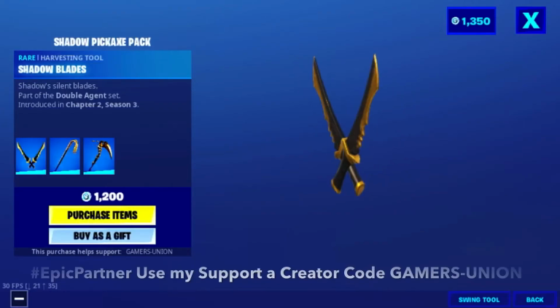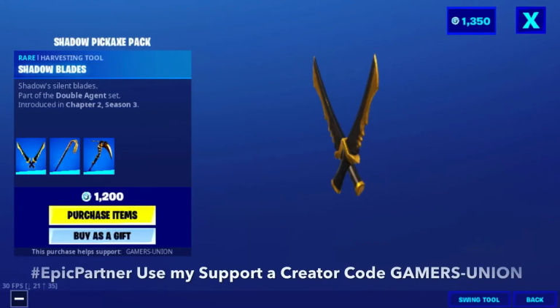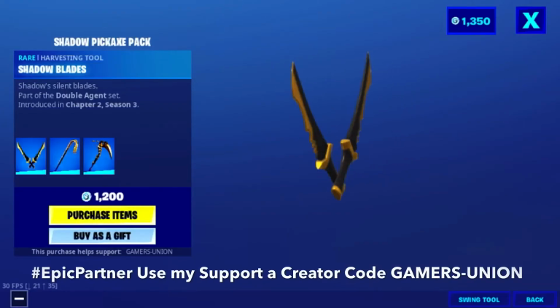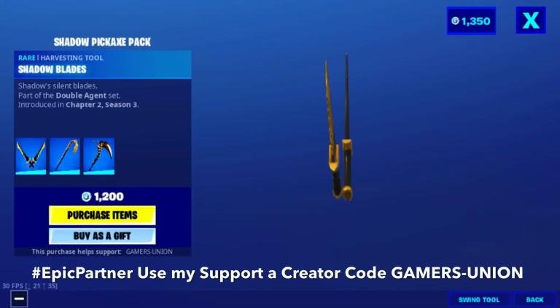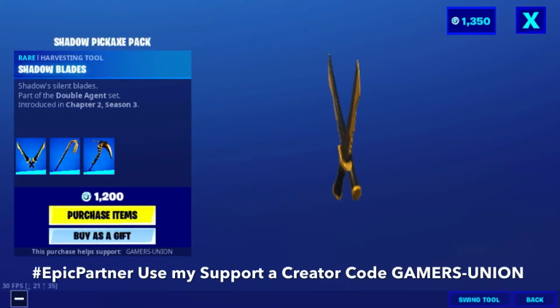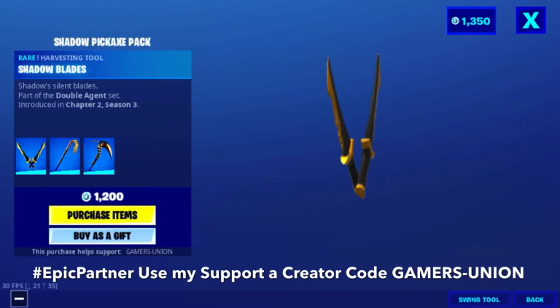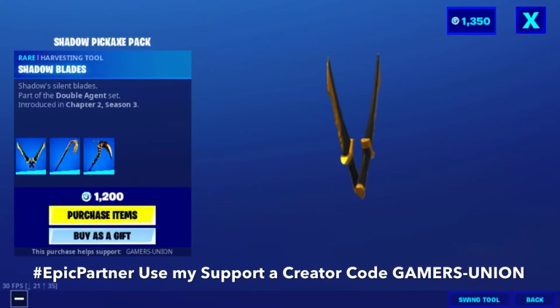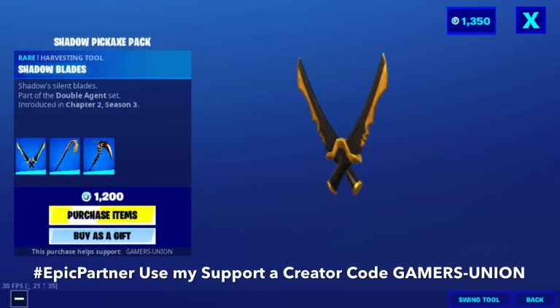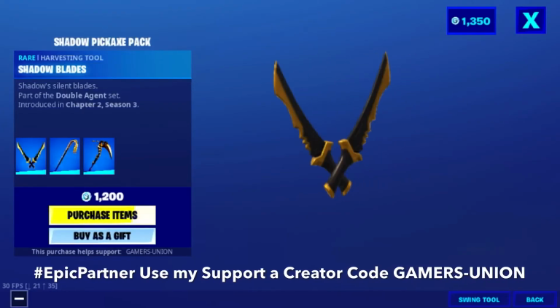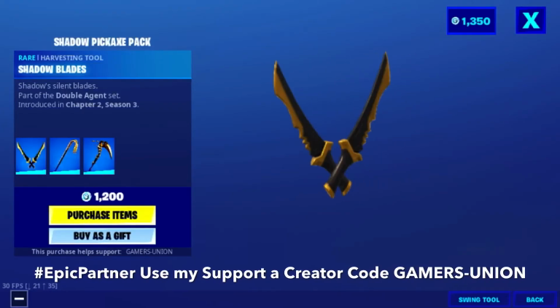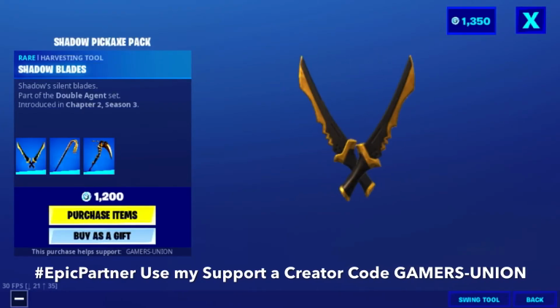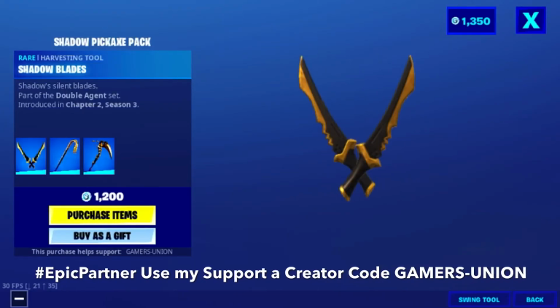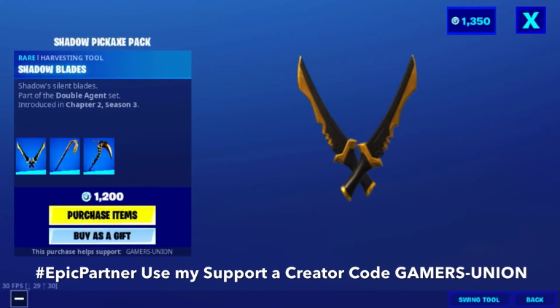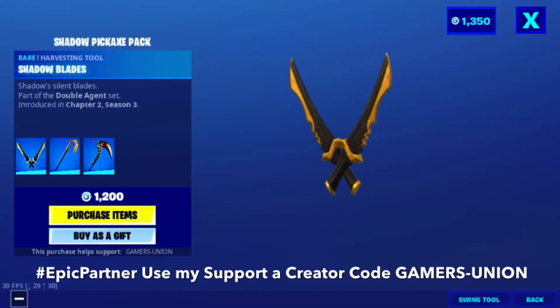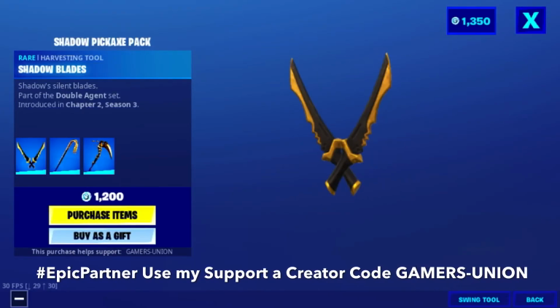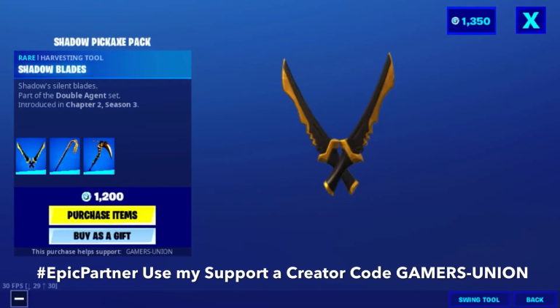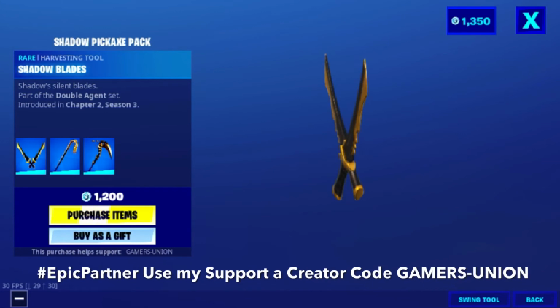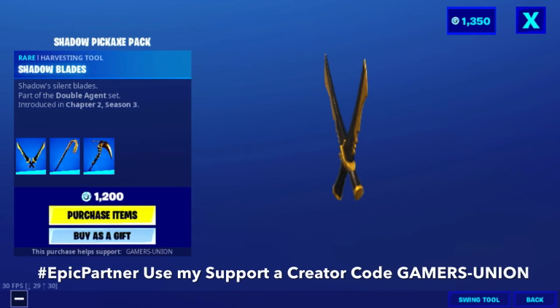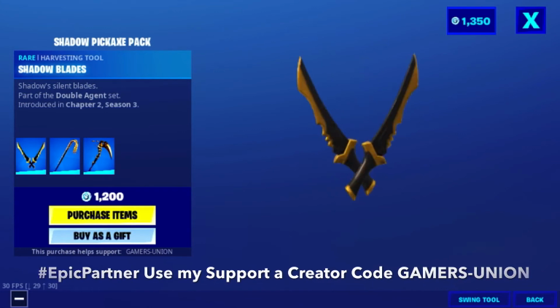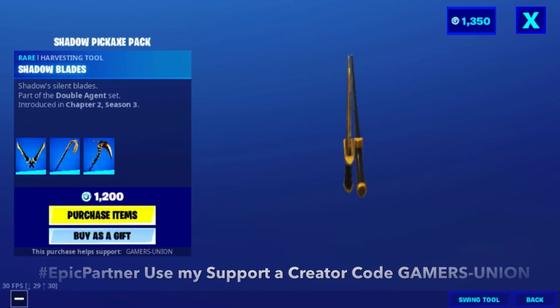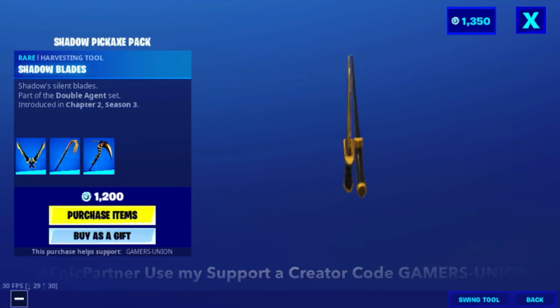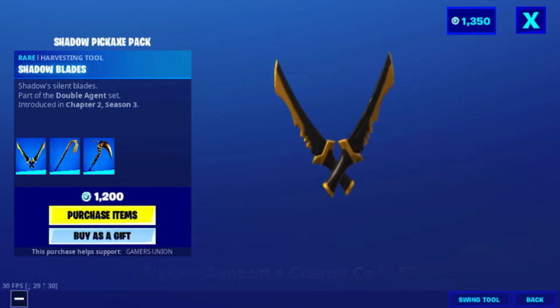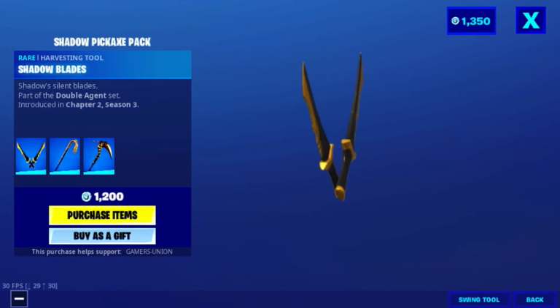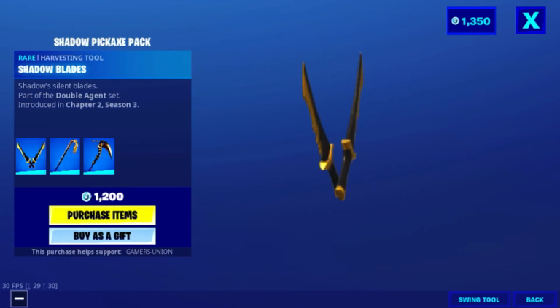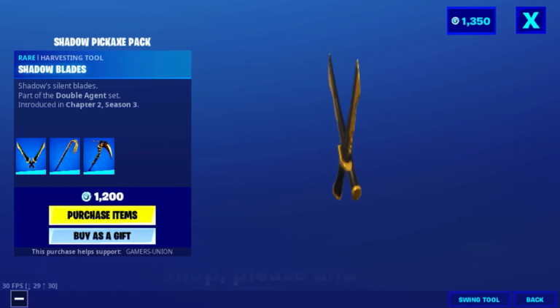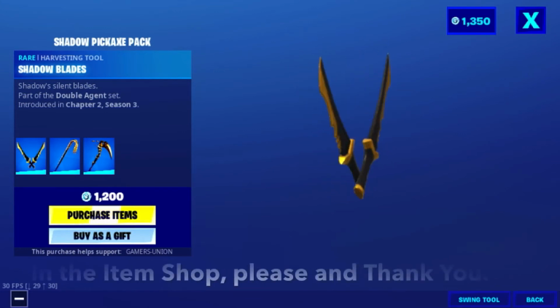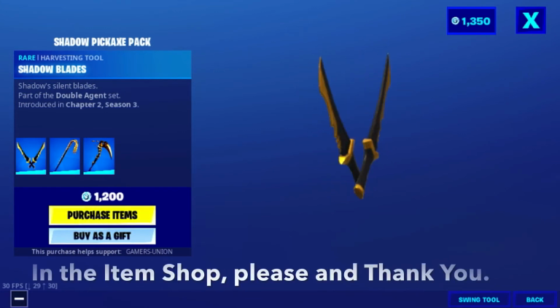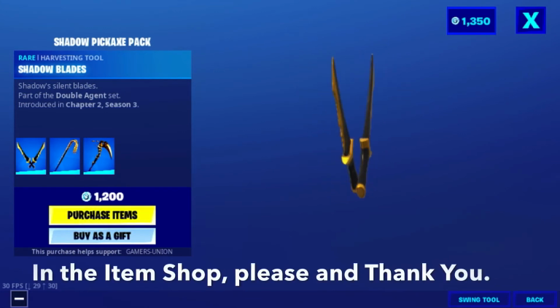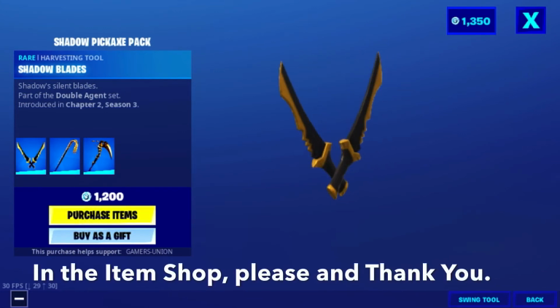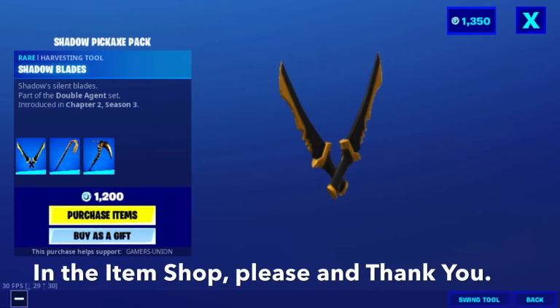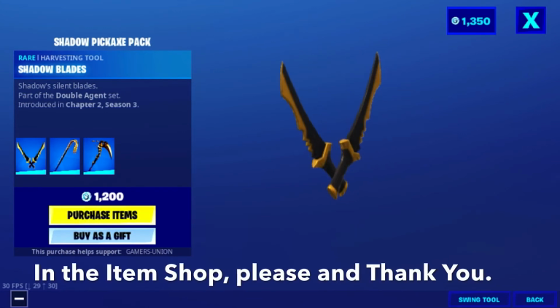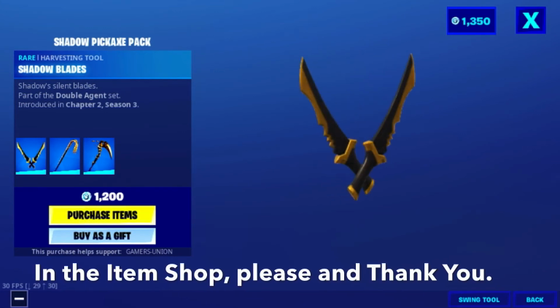First we have the Shadow Blades Pickaxe — silent blades — part of the Double Agent set, introduced in Chapter 2 Season 3.